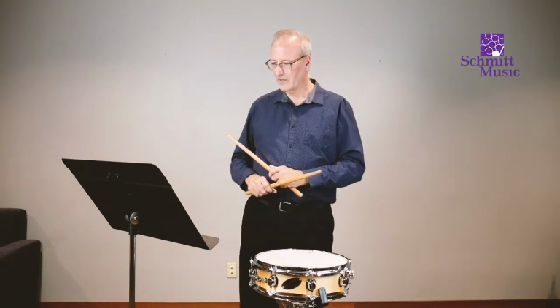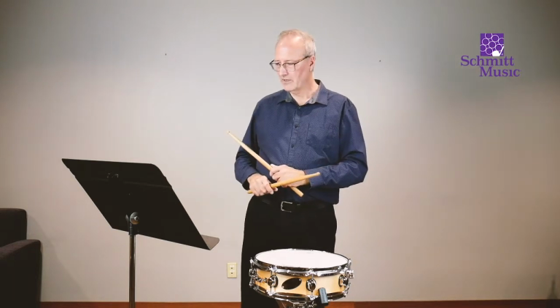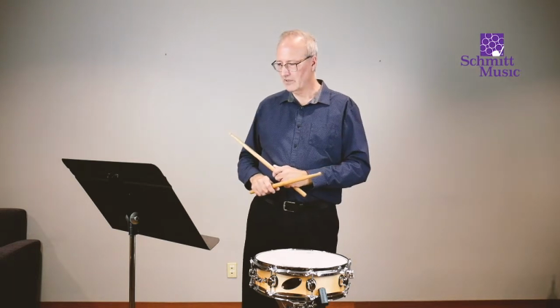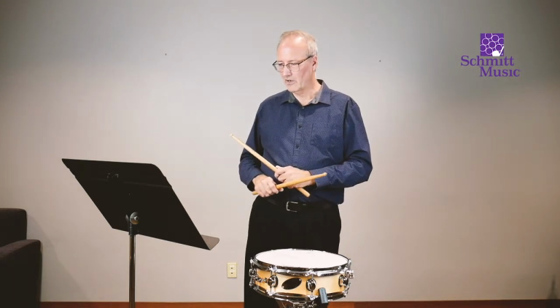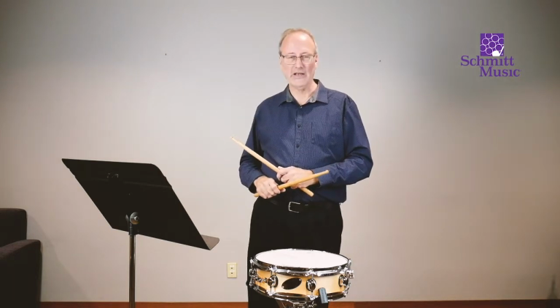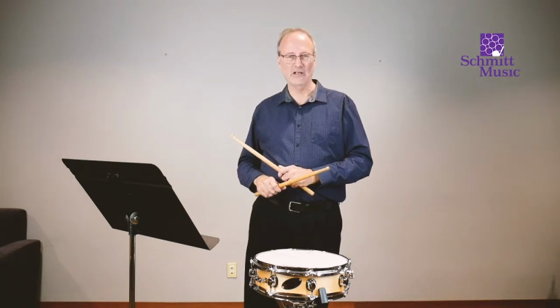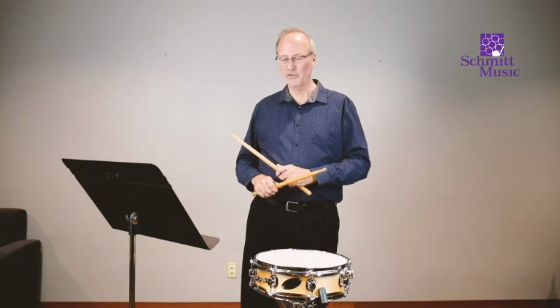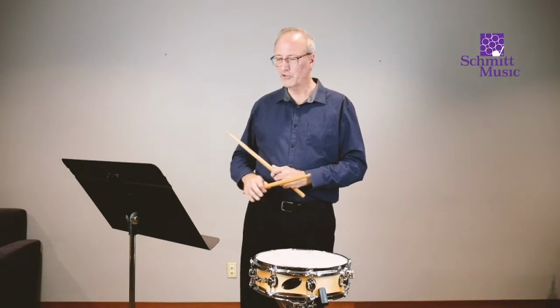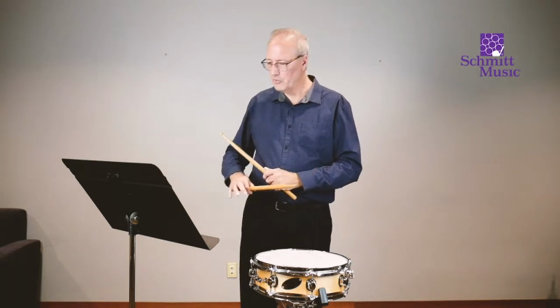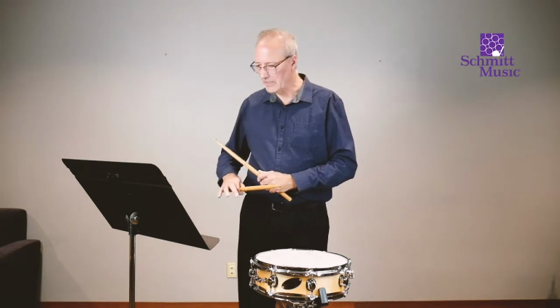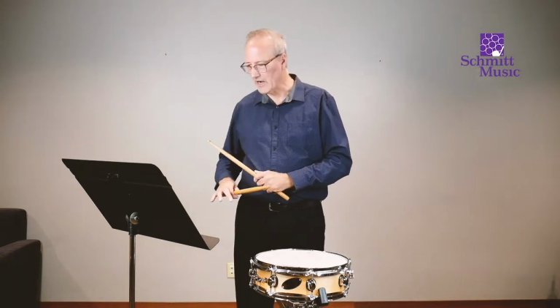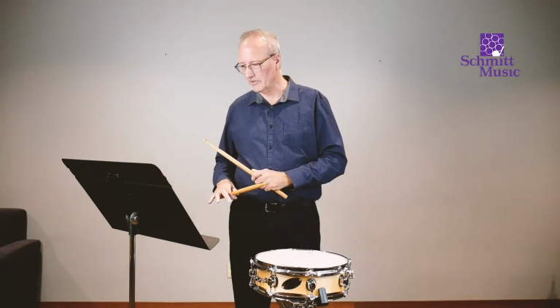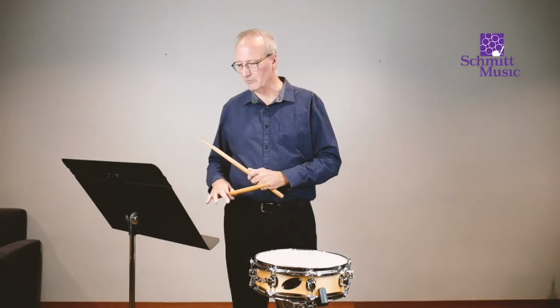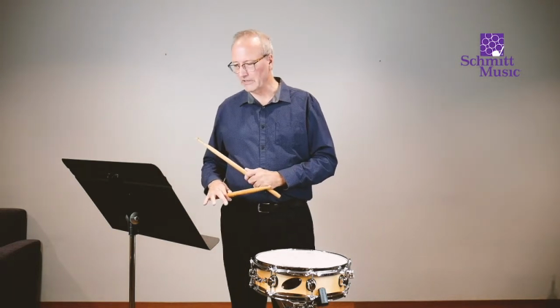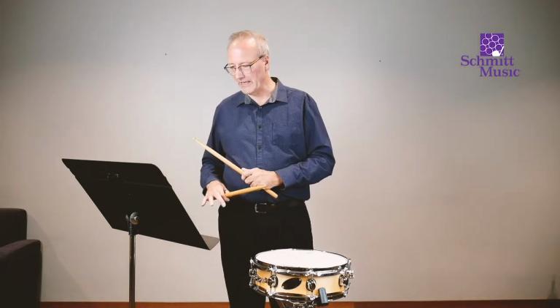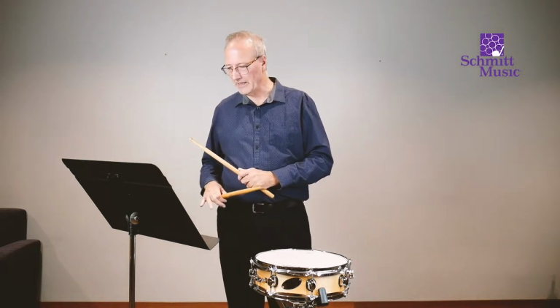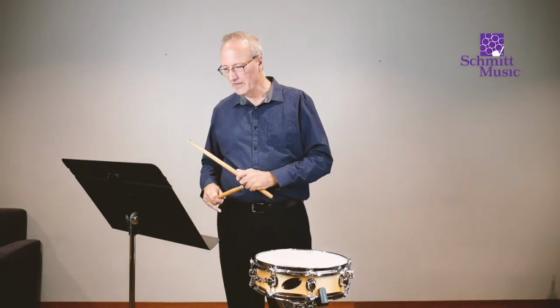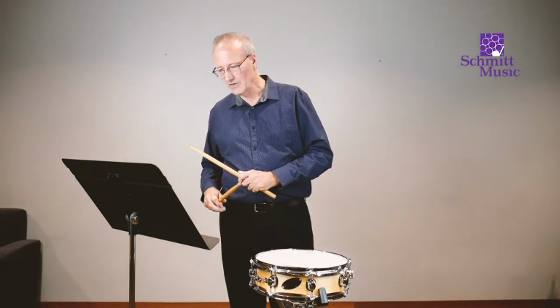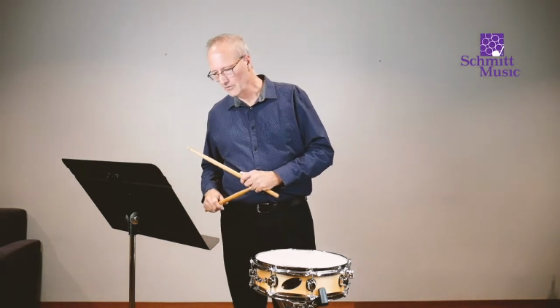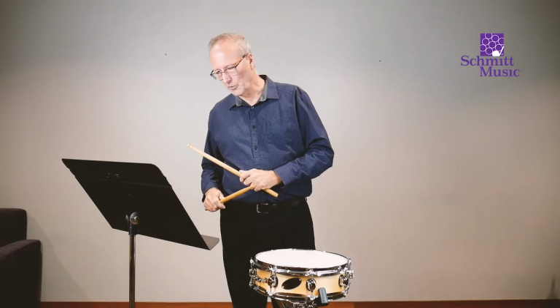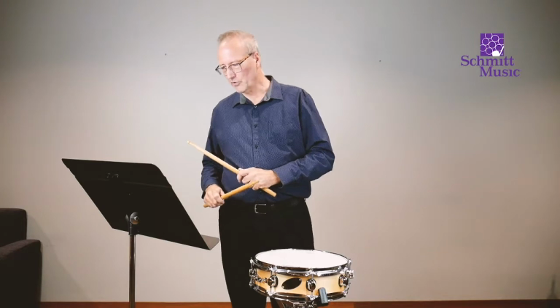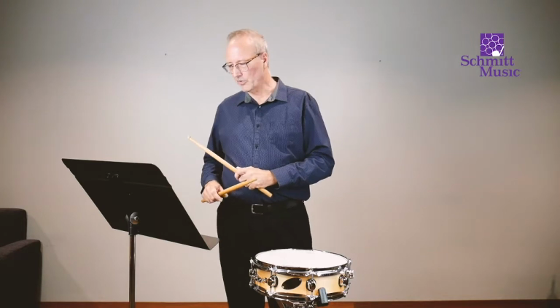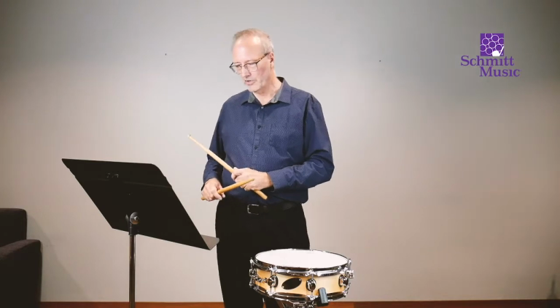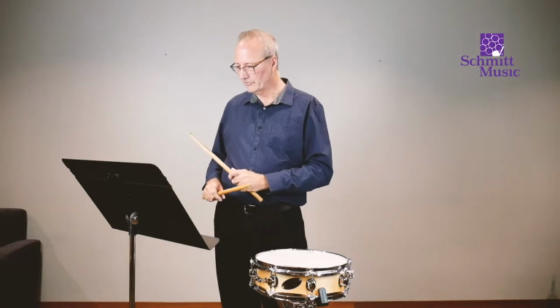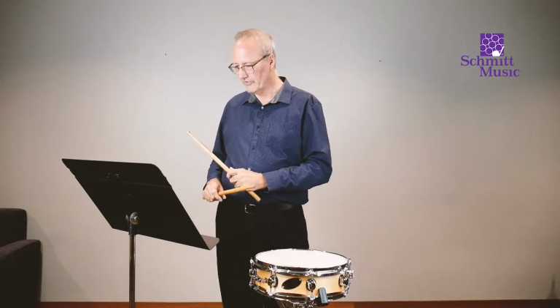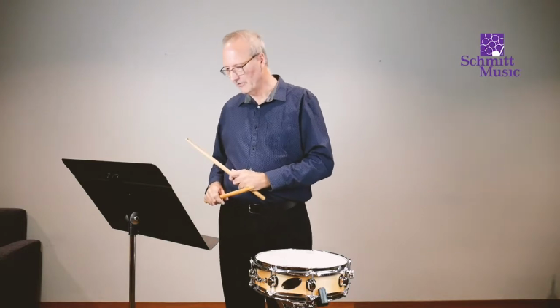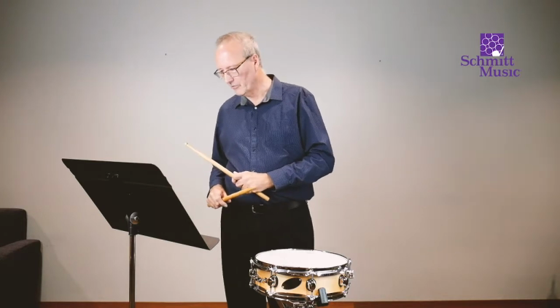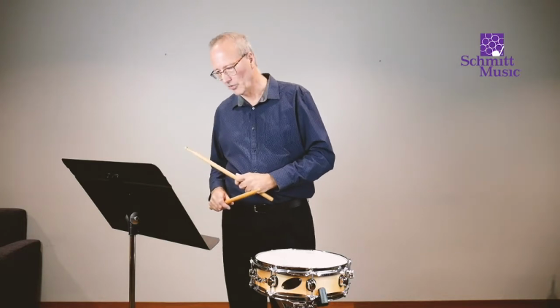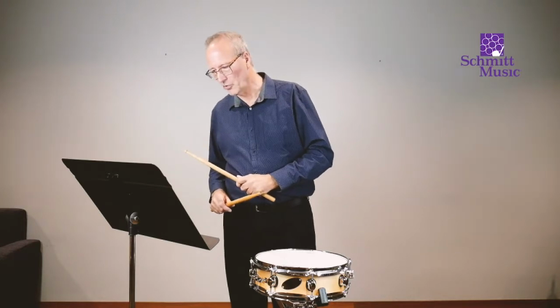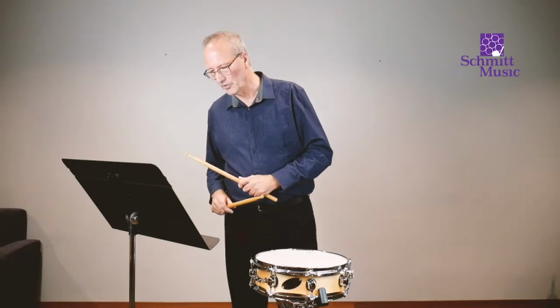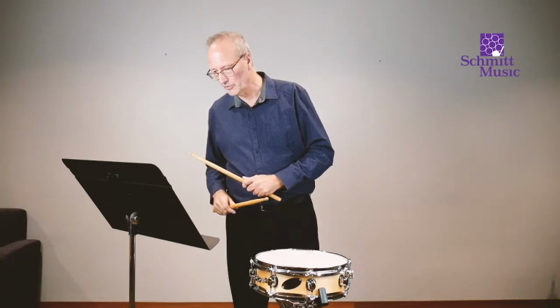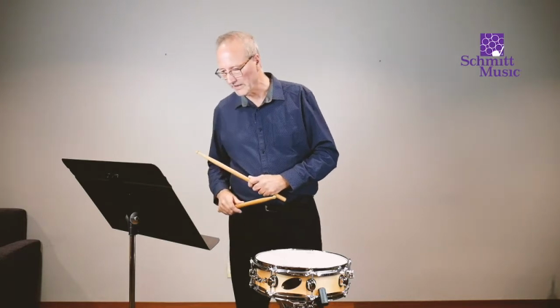All right, number two — count and play four quarter notes, then four quarter rests.